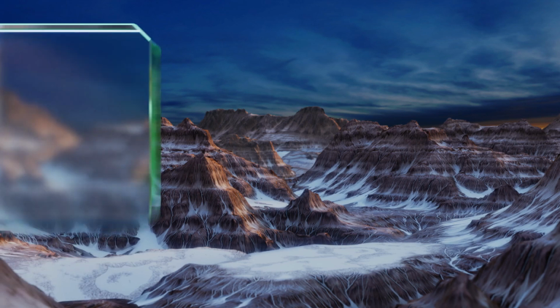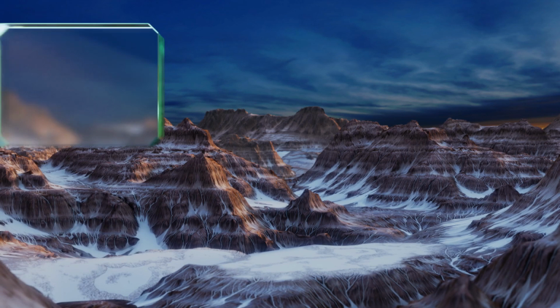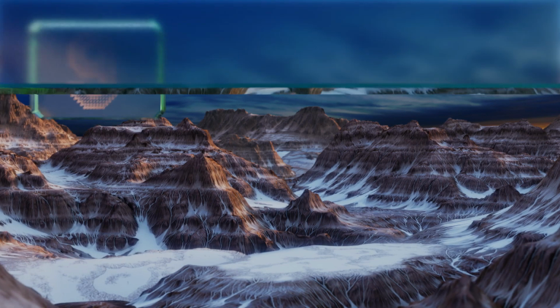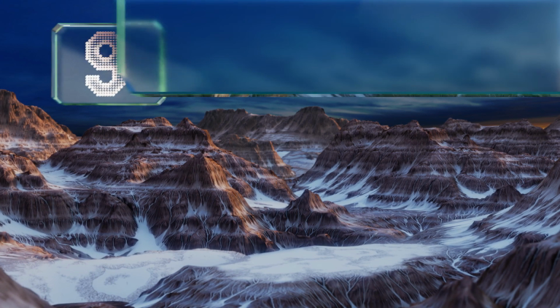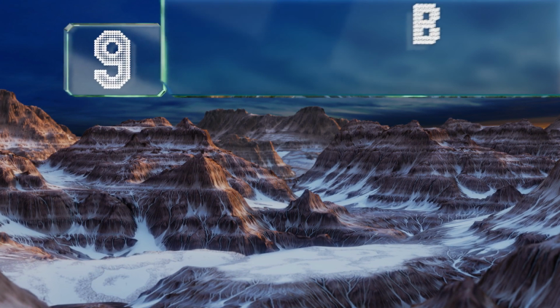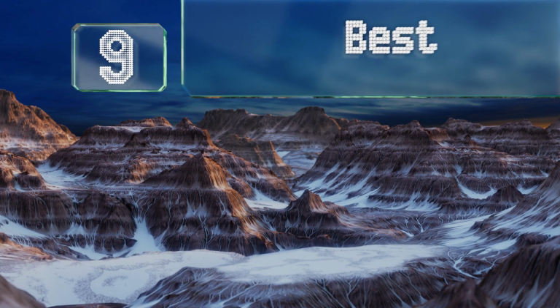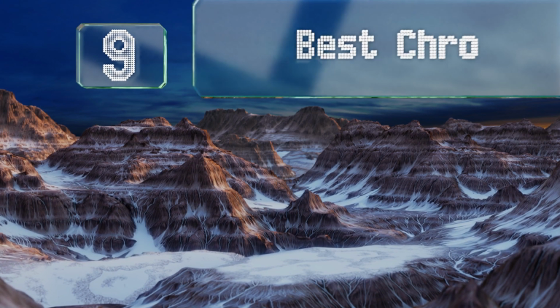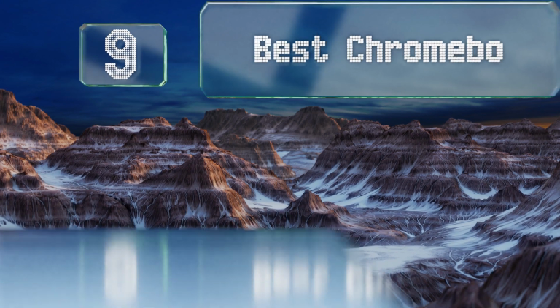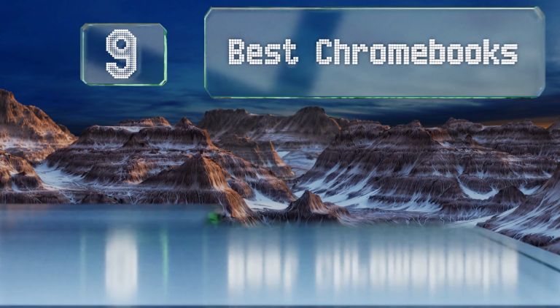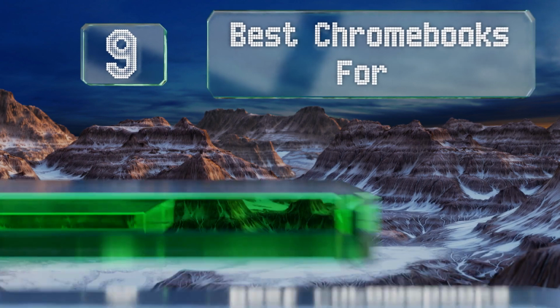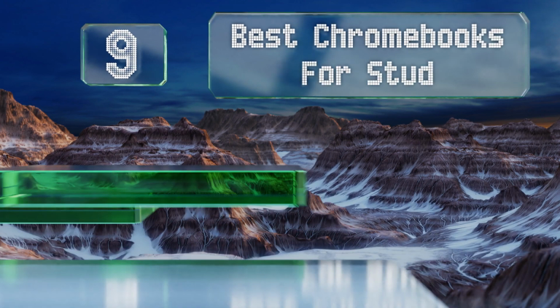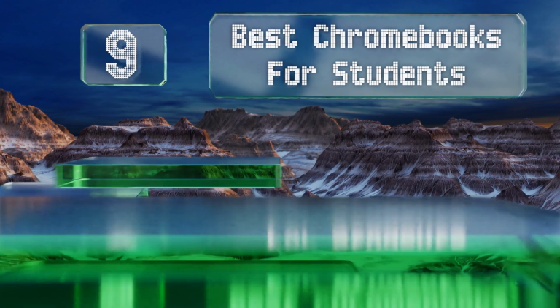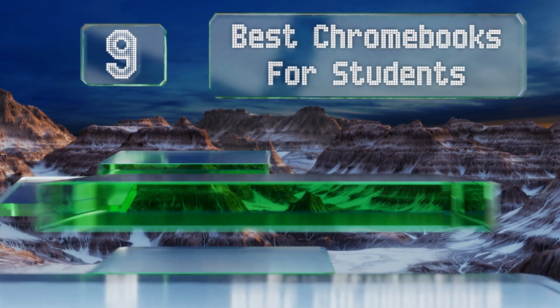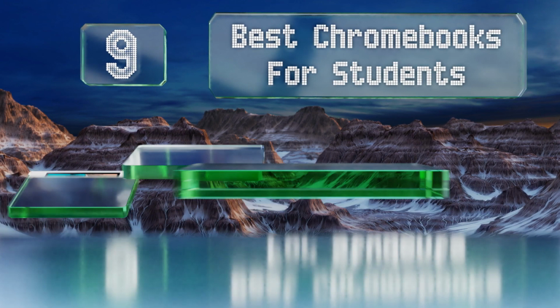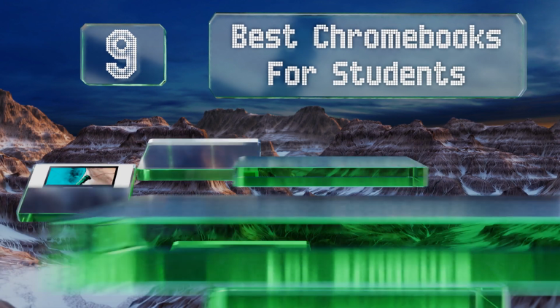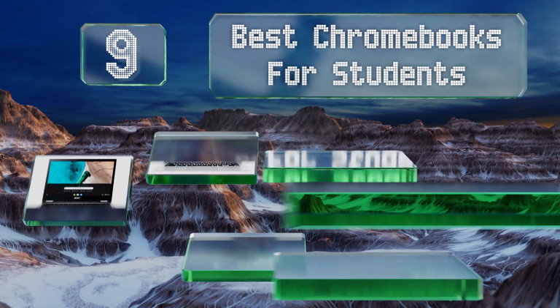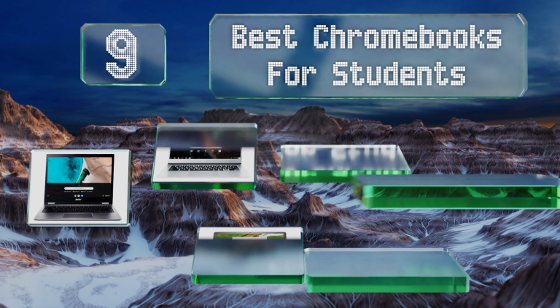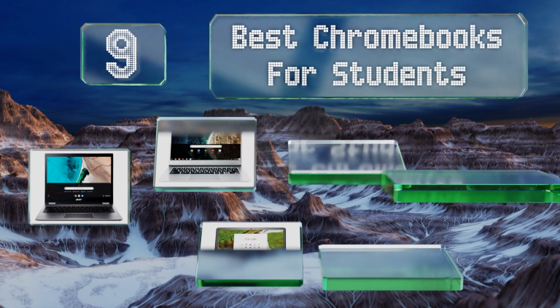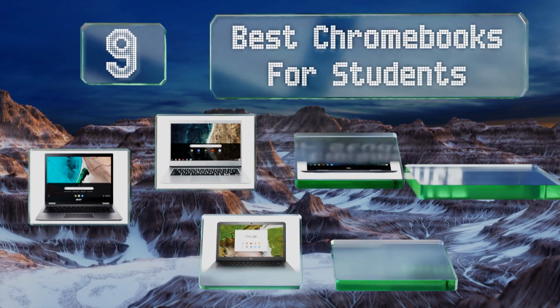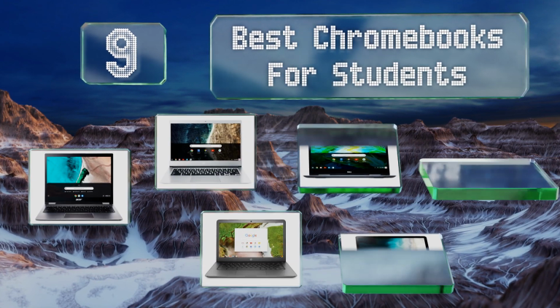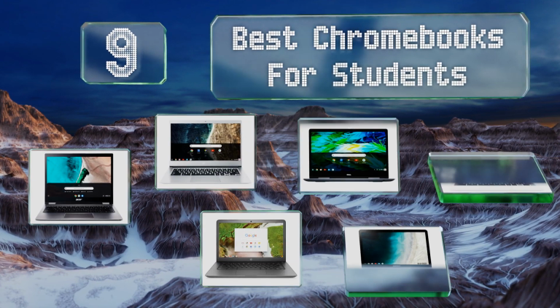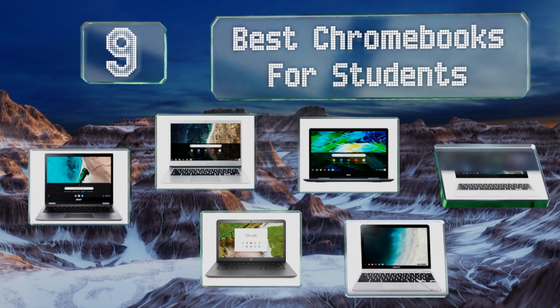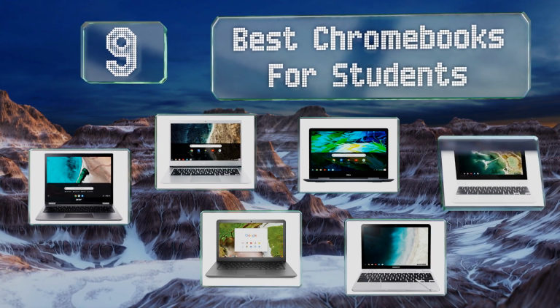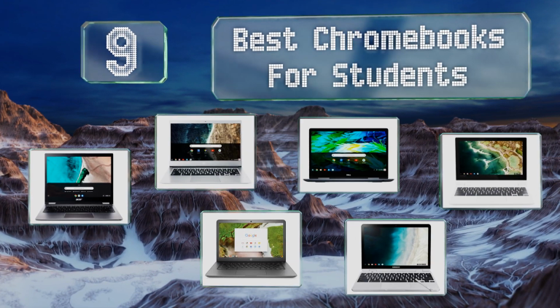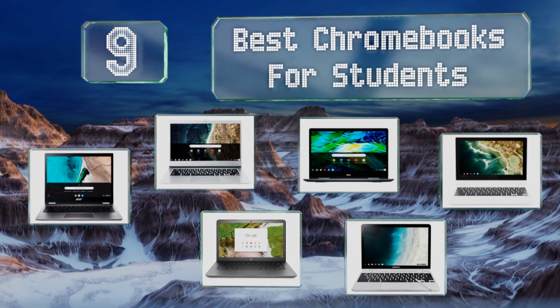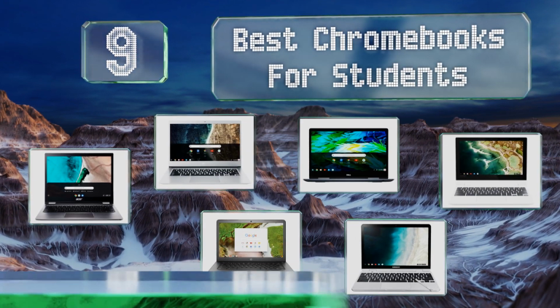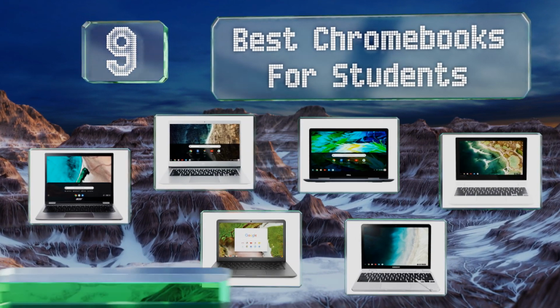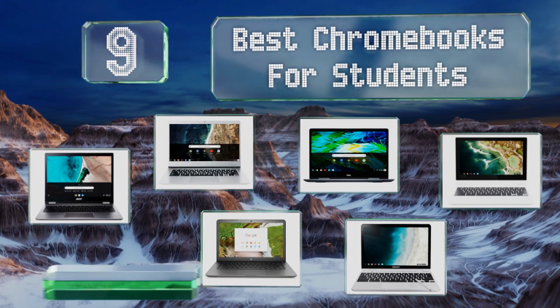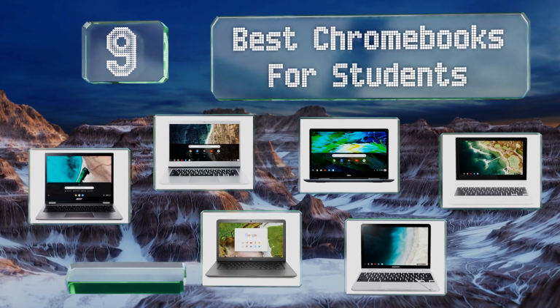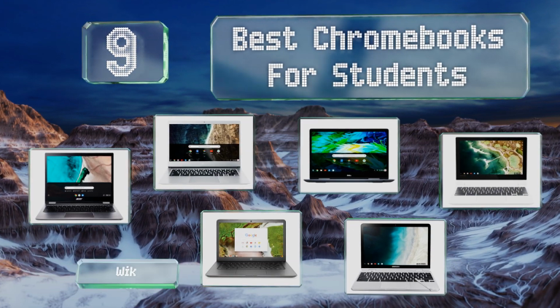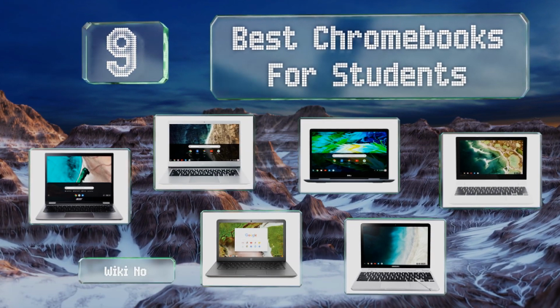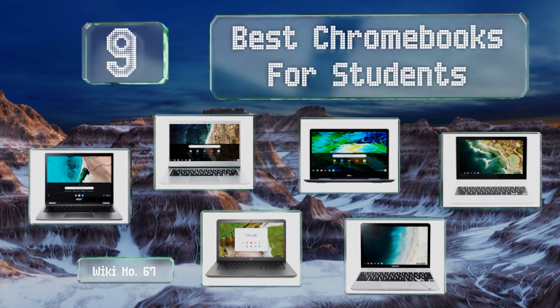EasyVid presents the nine best Chromebooks for students. Let's get started with the list.